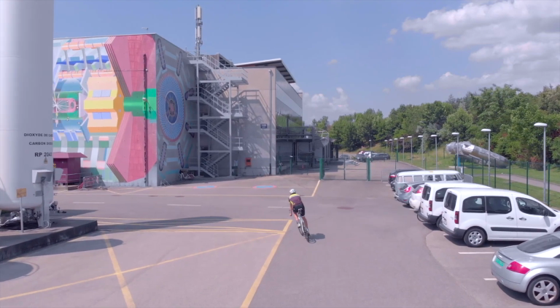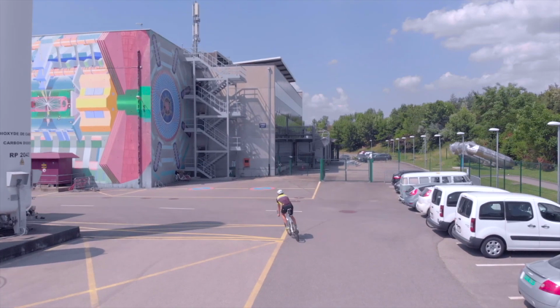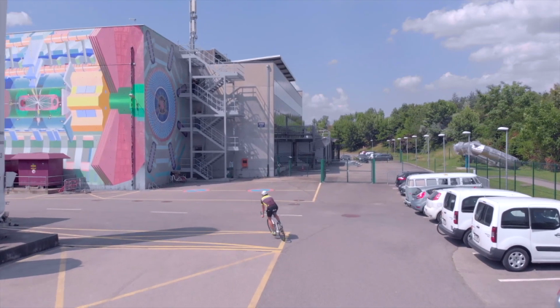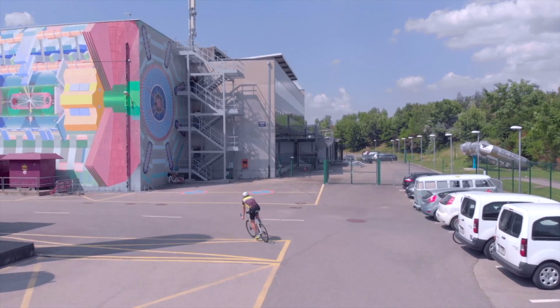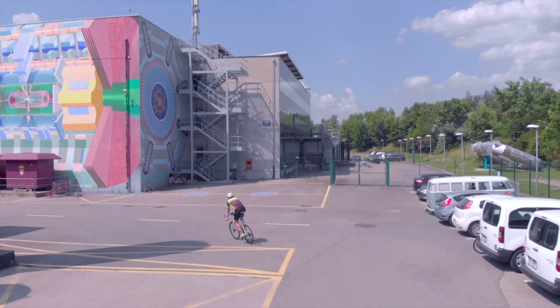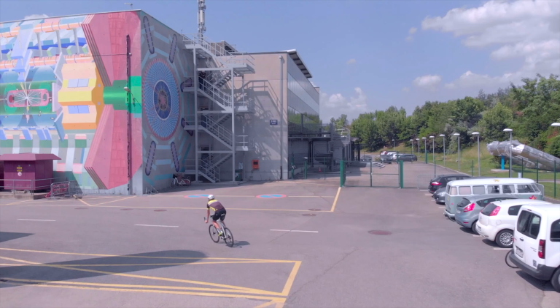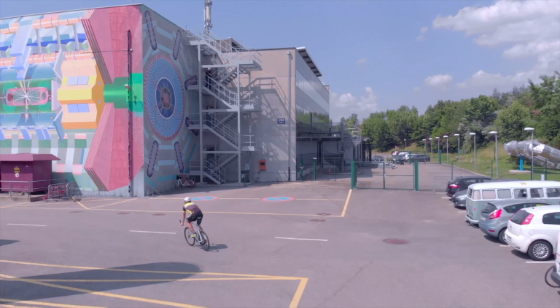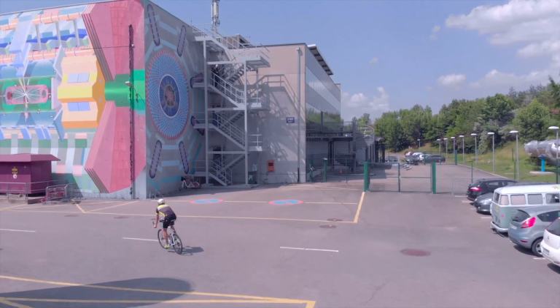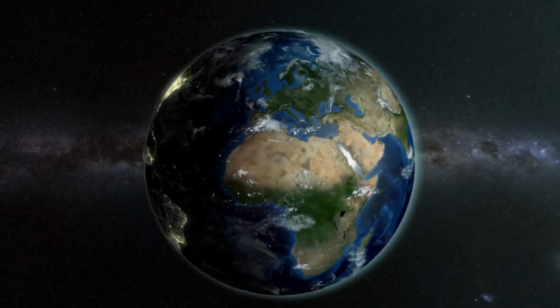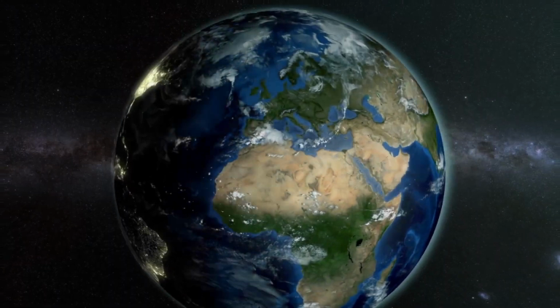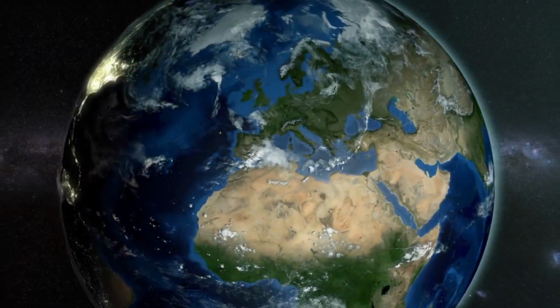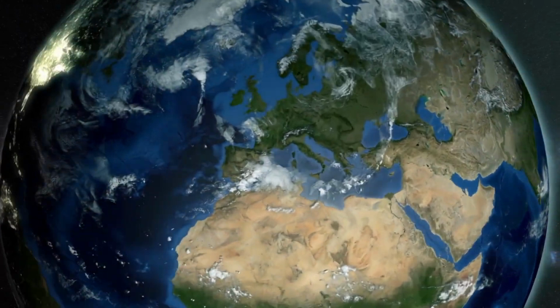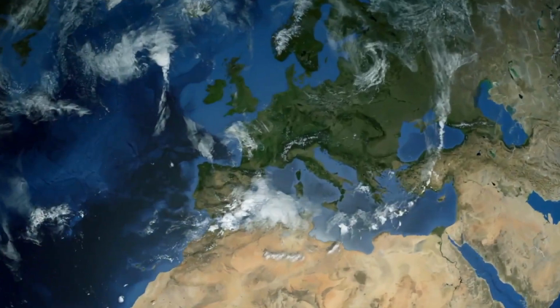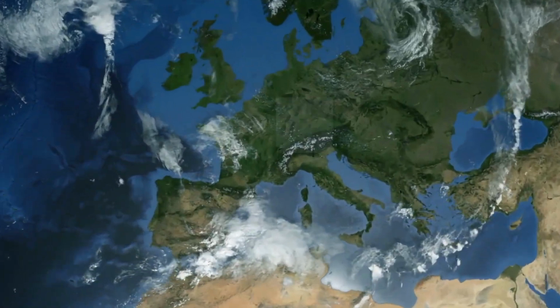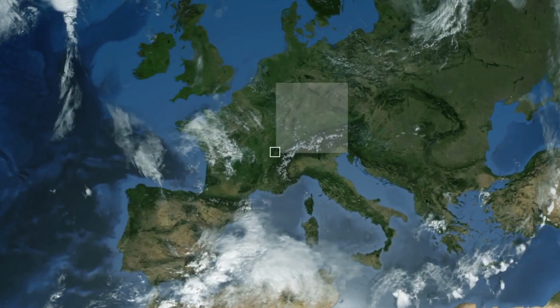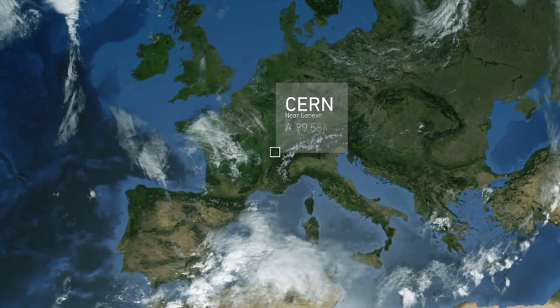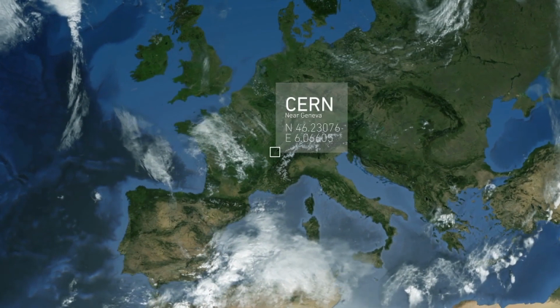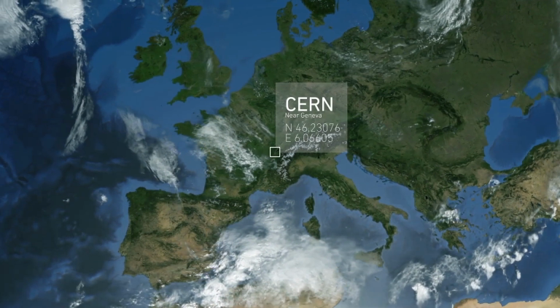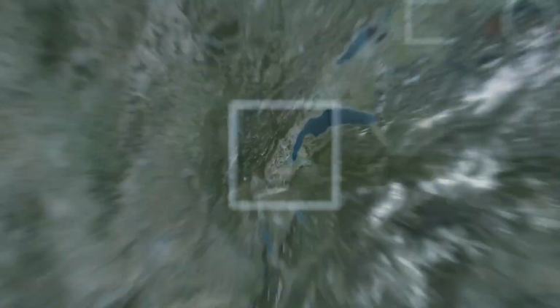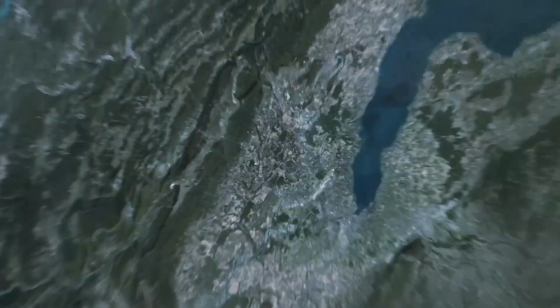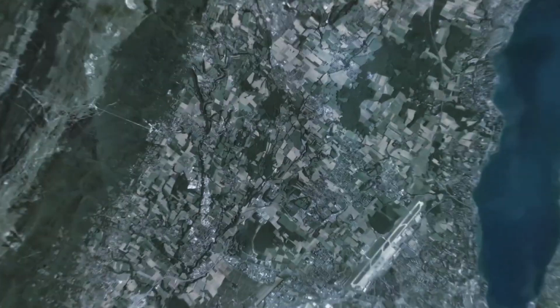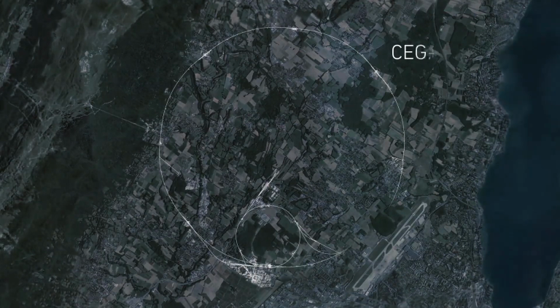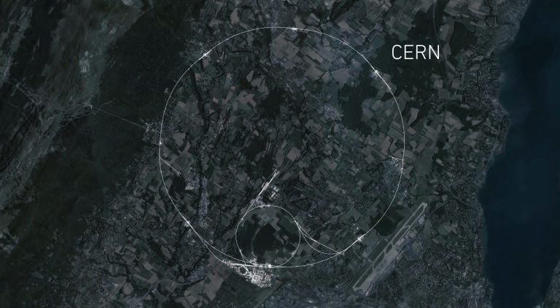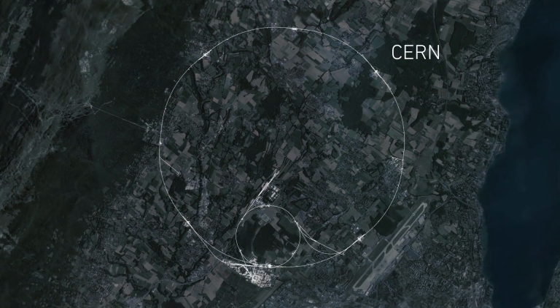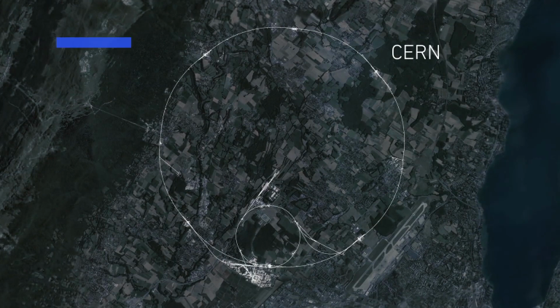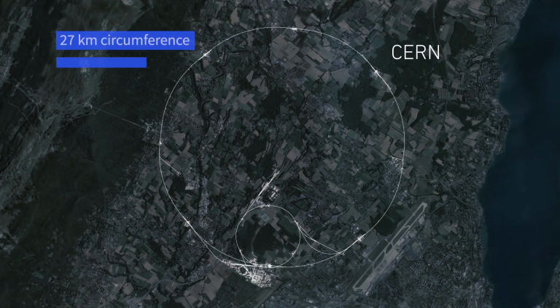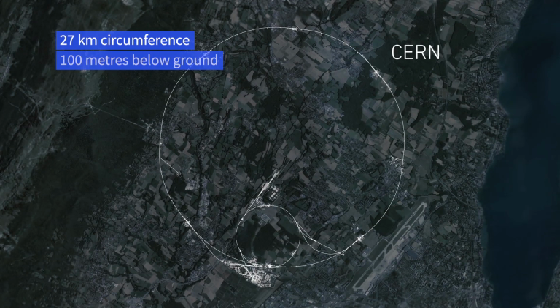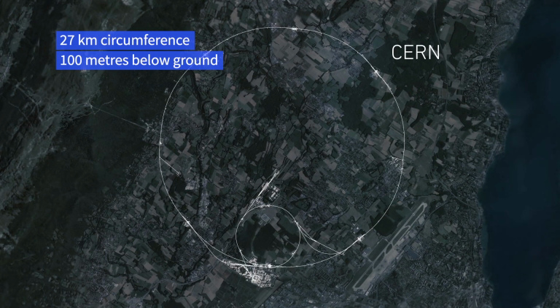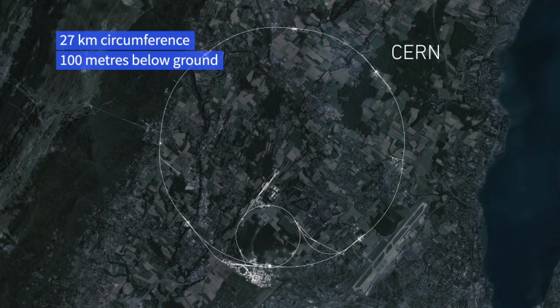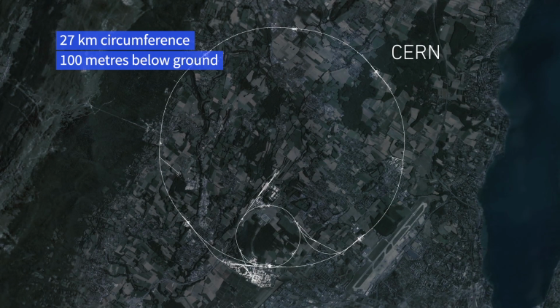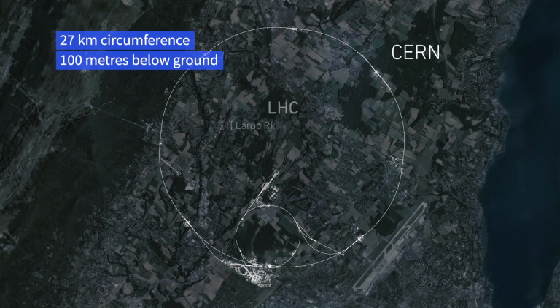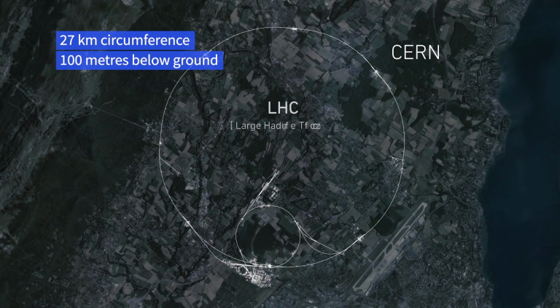If so, you're in luck. It's questions like these that the Large Hadron Collider, LHC, tries to answer.